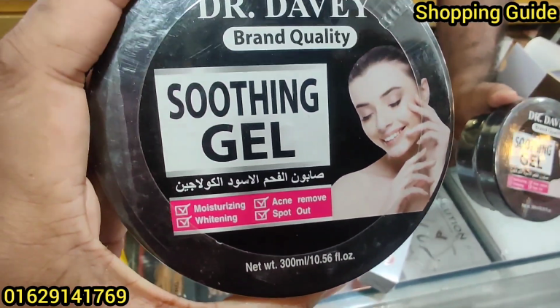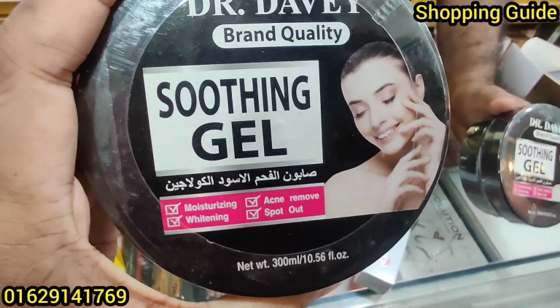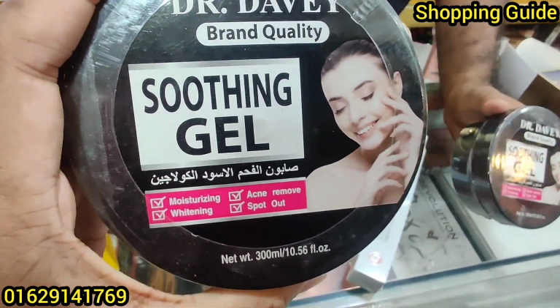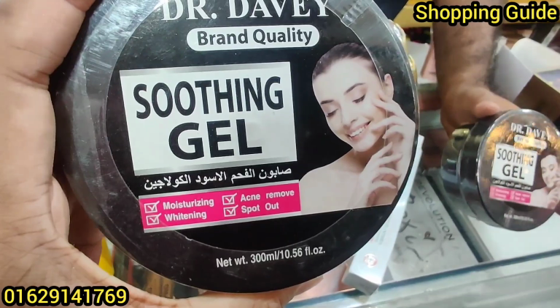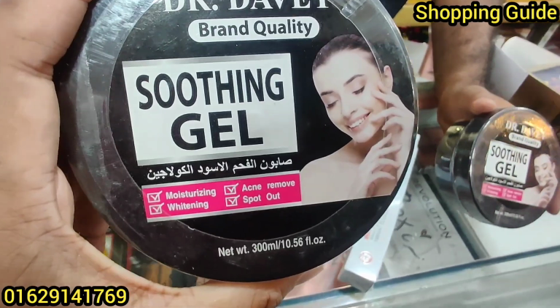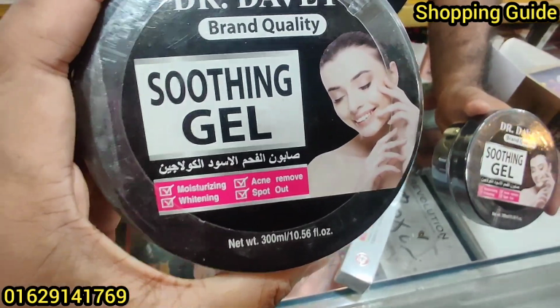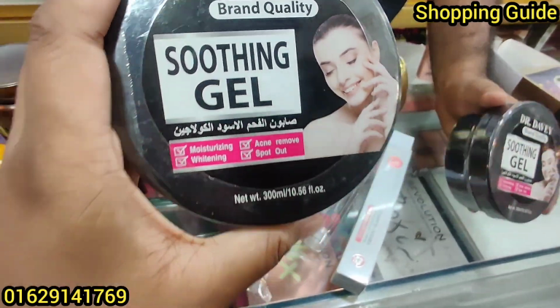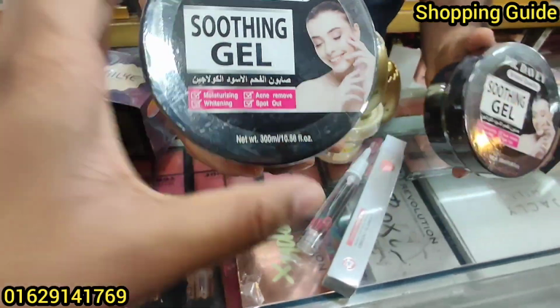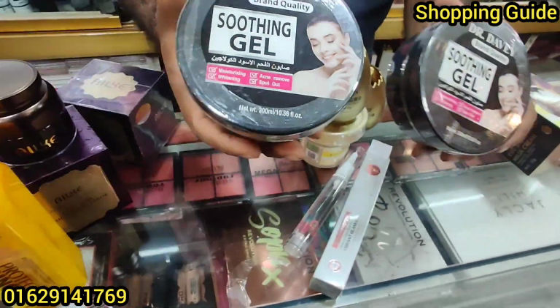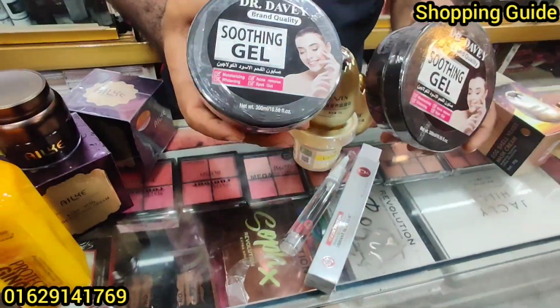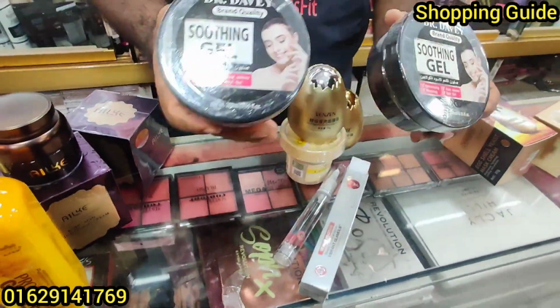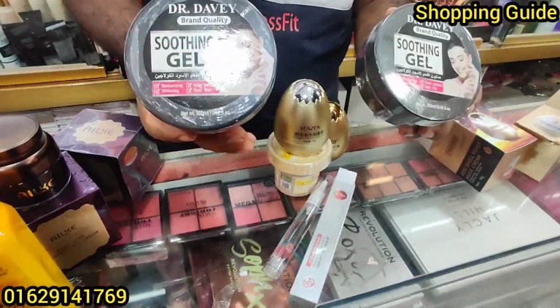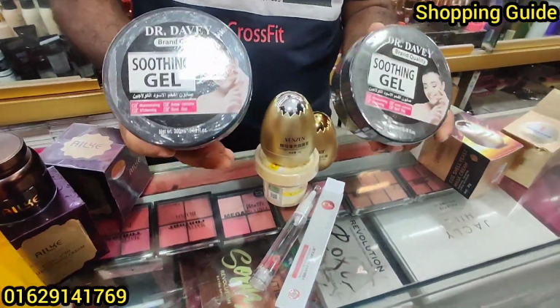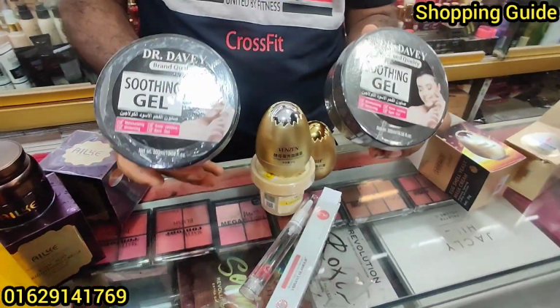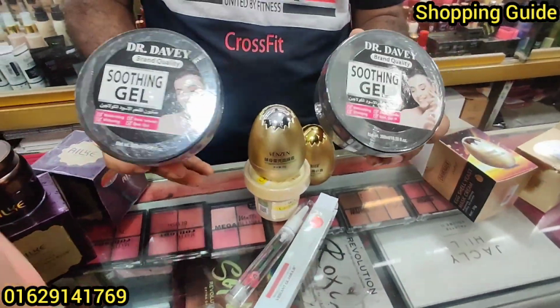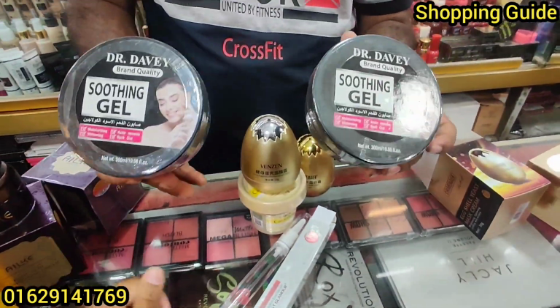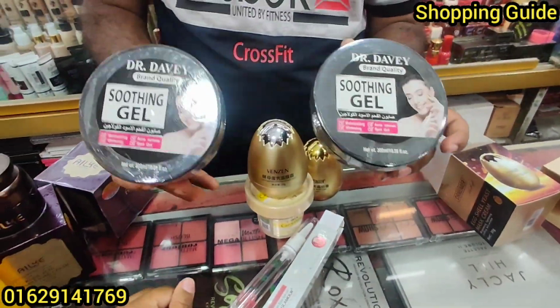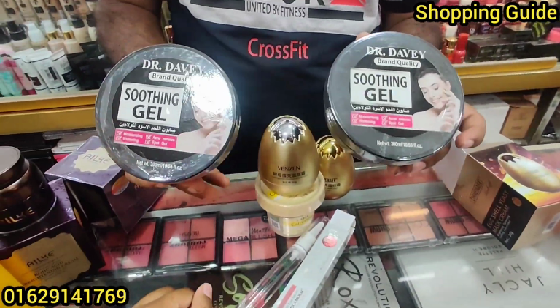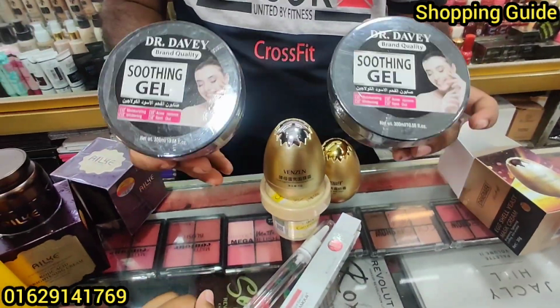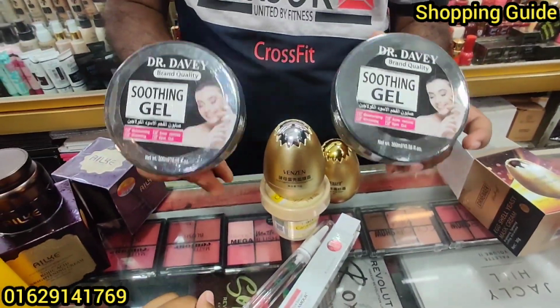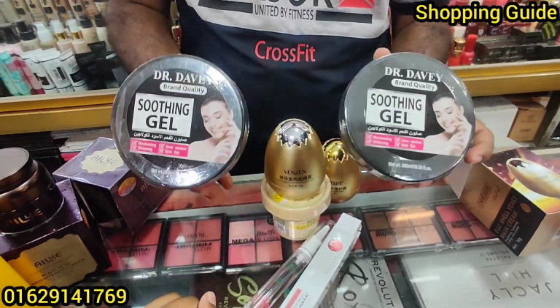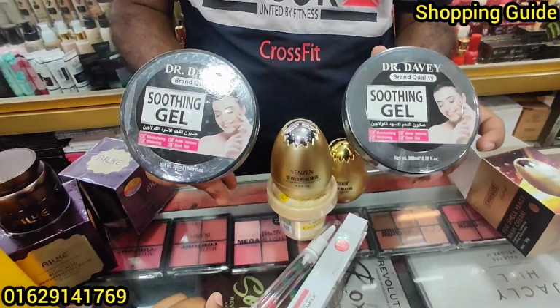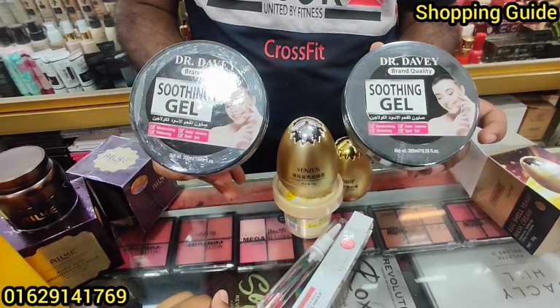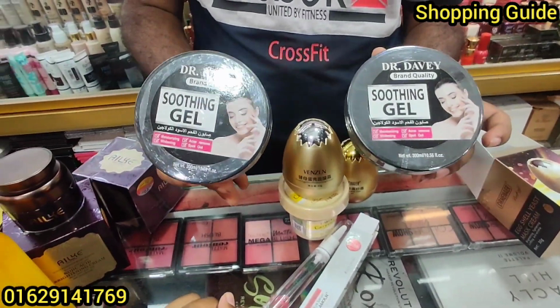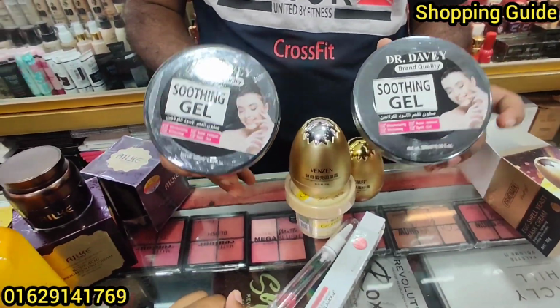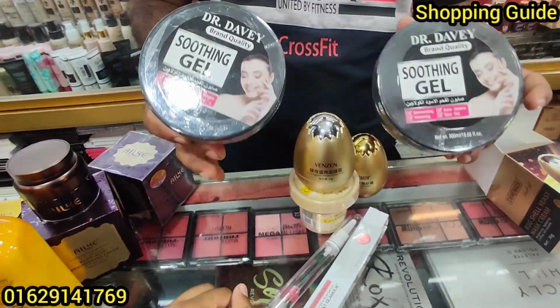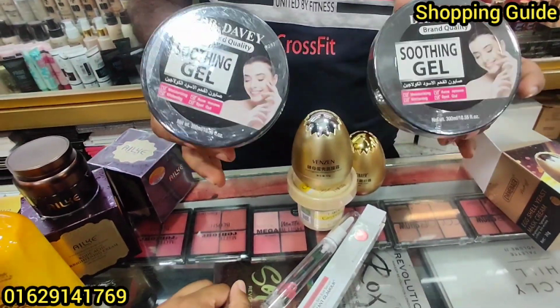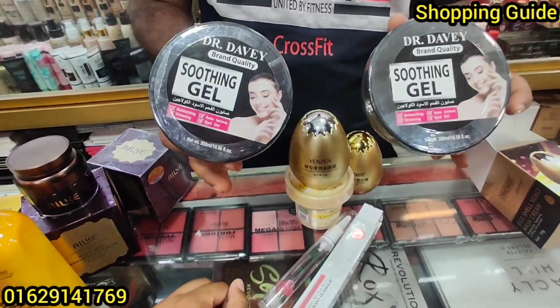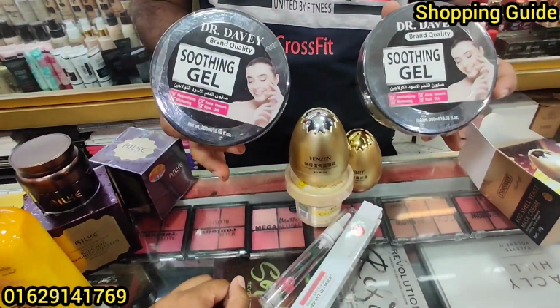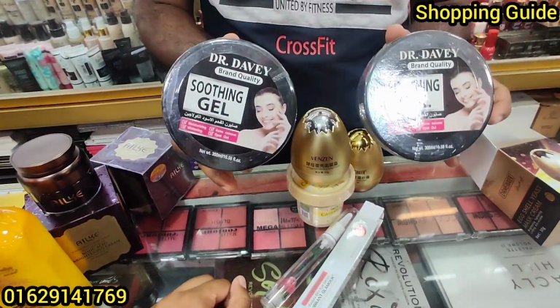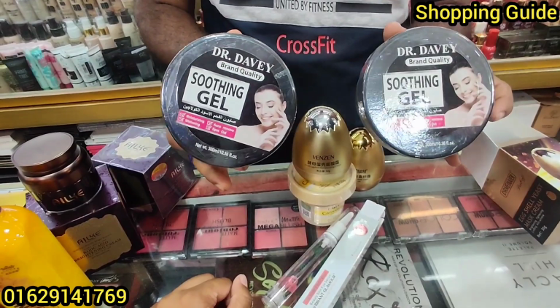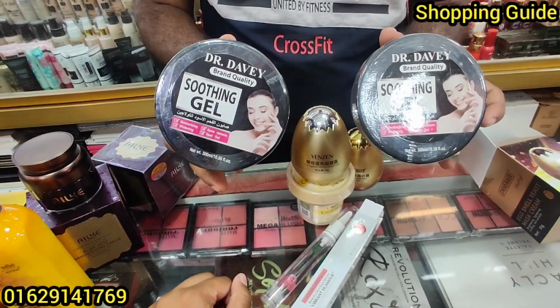It's a skin tone product. The price is $250.